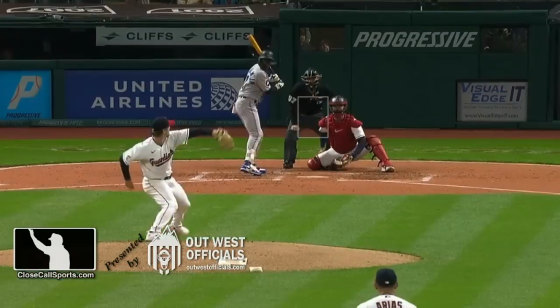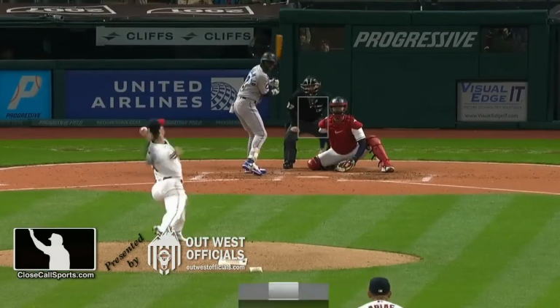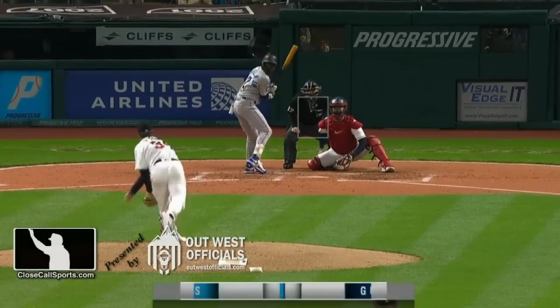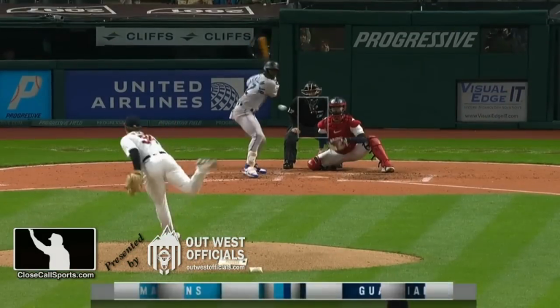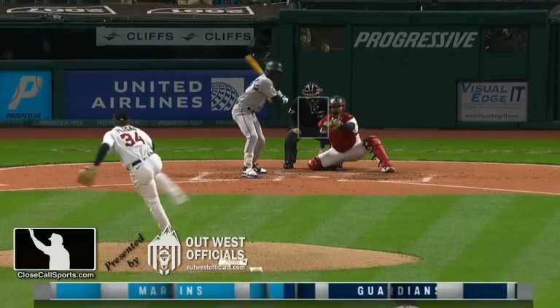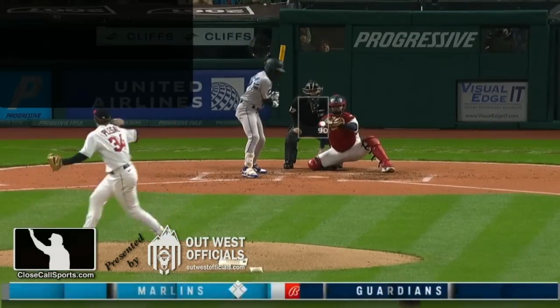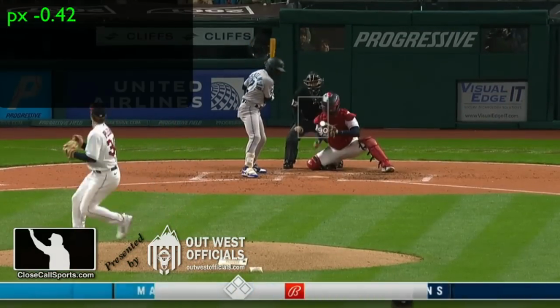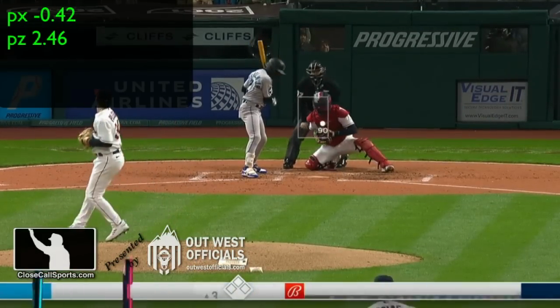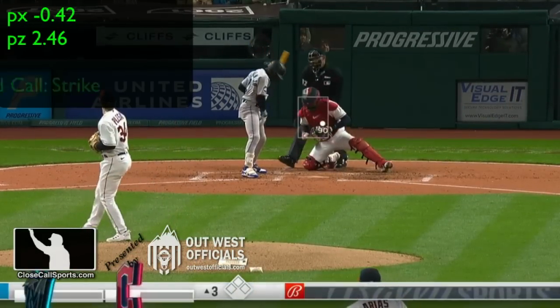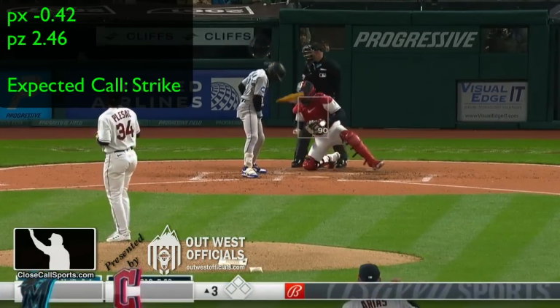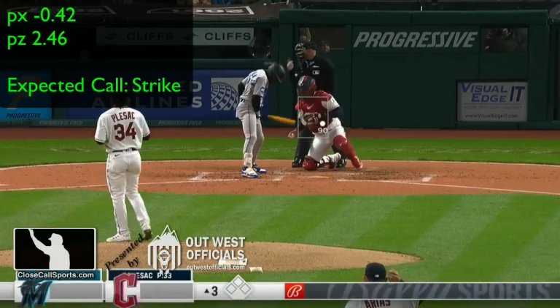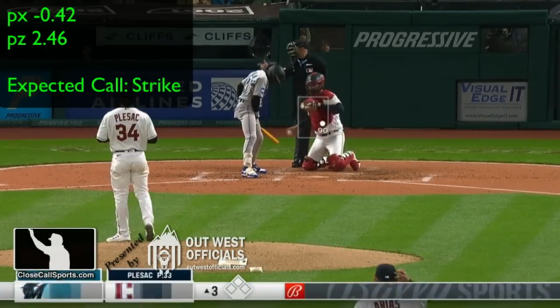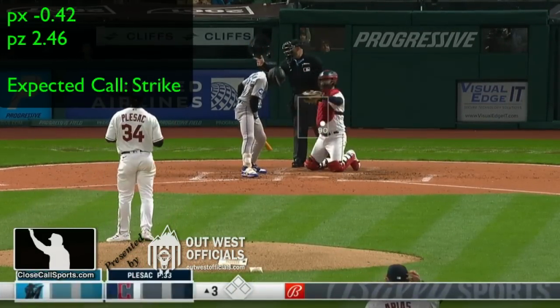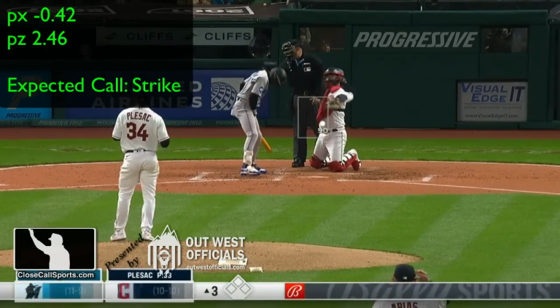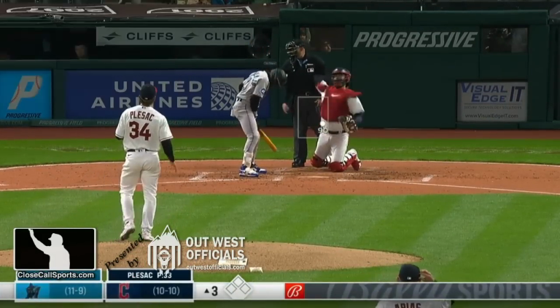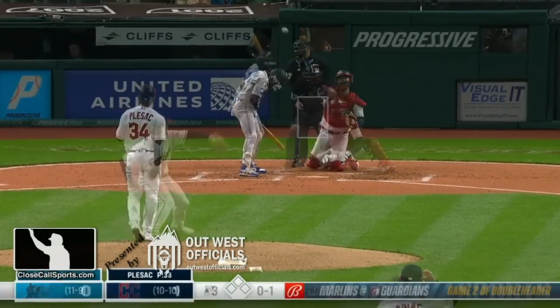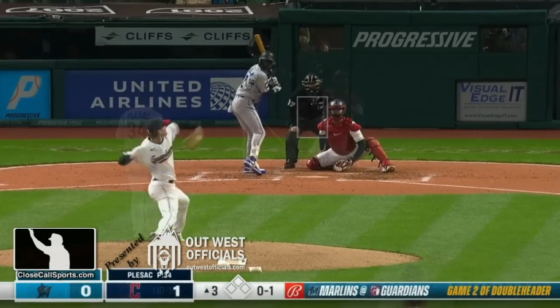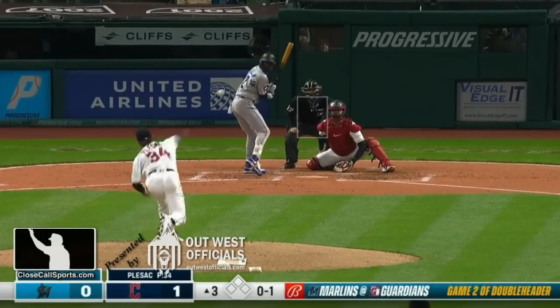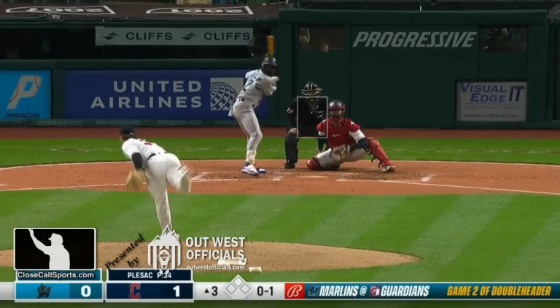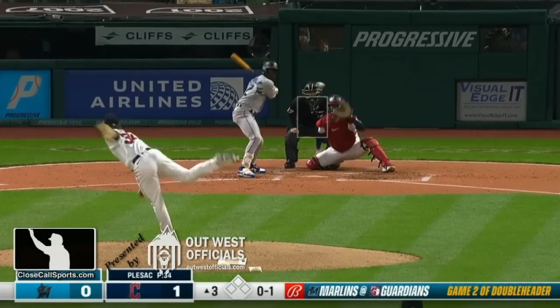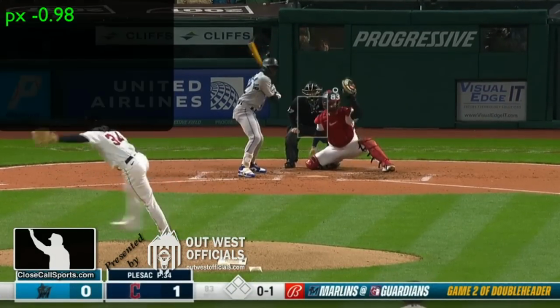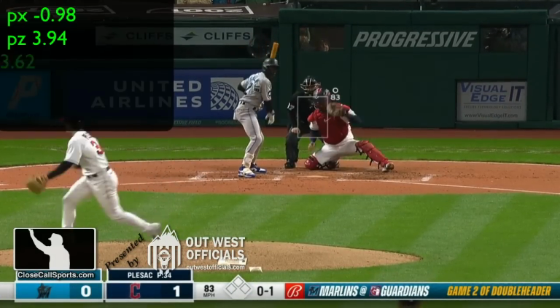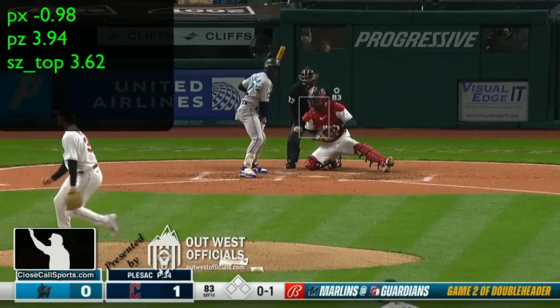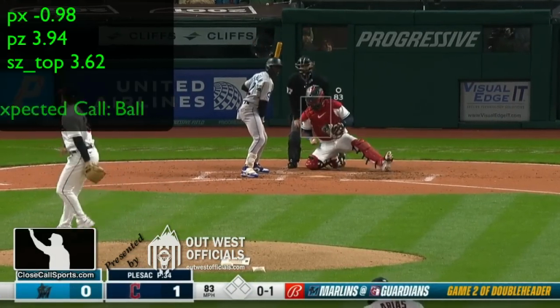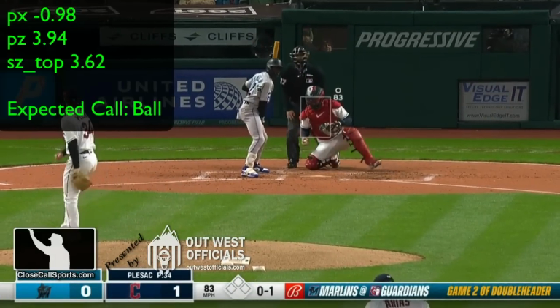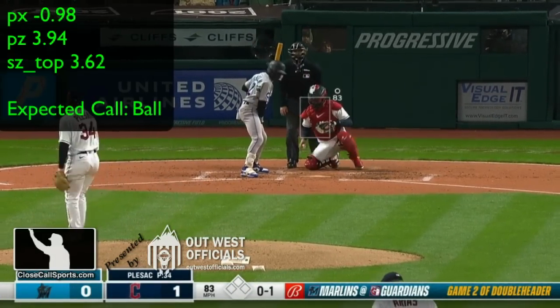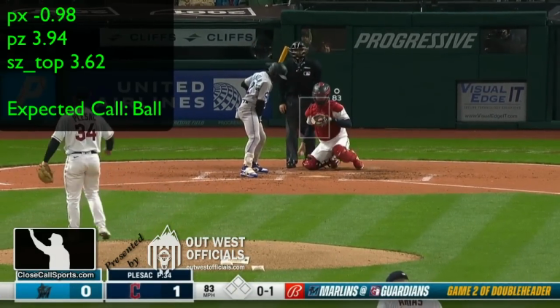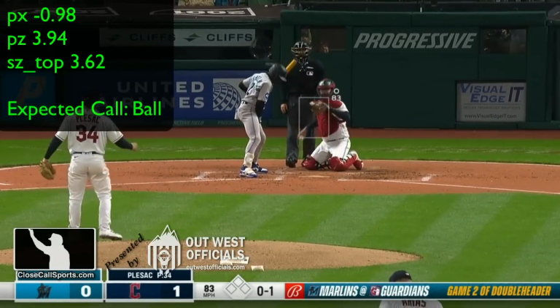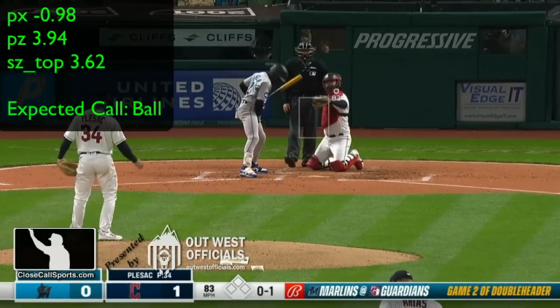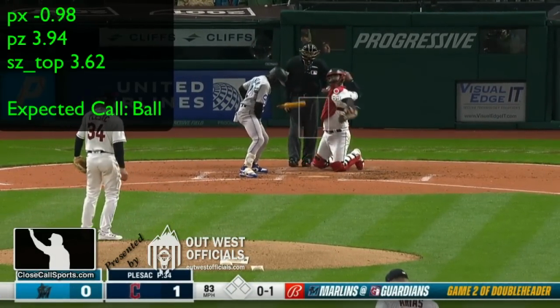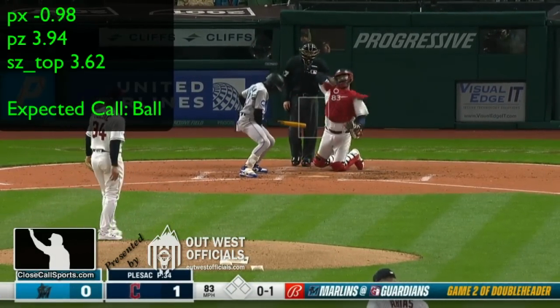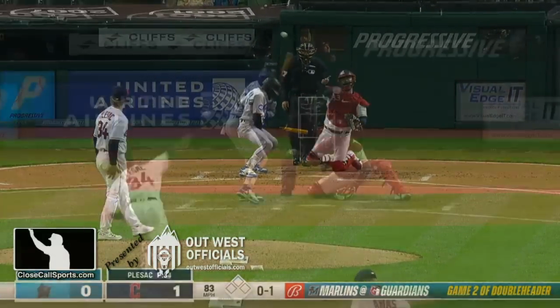Jazz to lead things off, and he takes a first pitch strike. Gonzalez, ball up to Plisak.